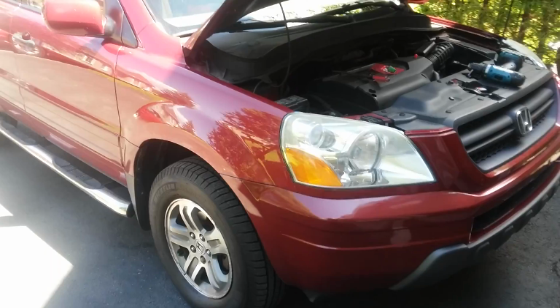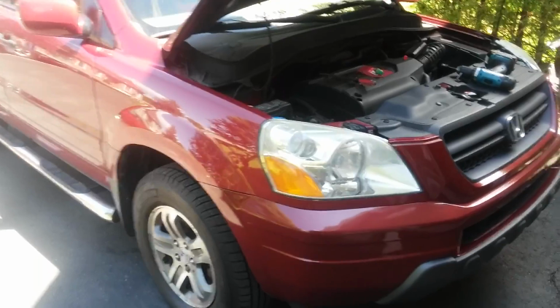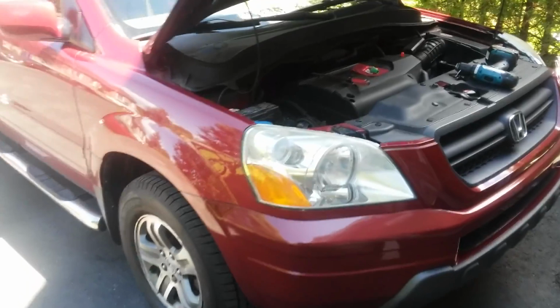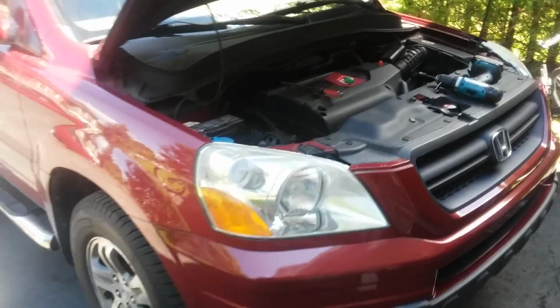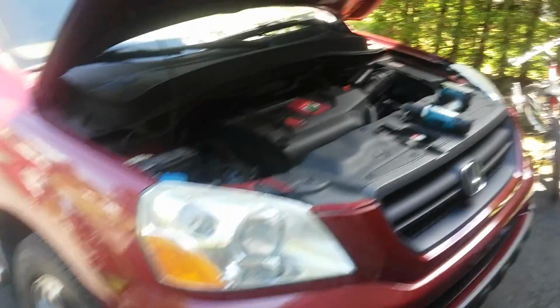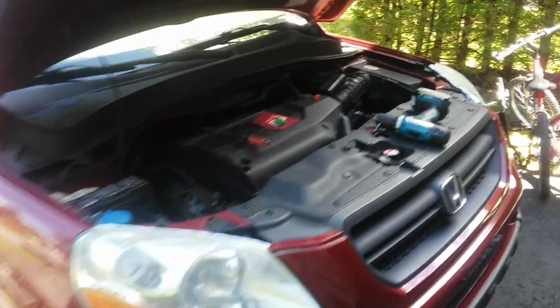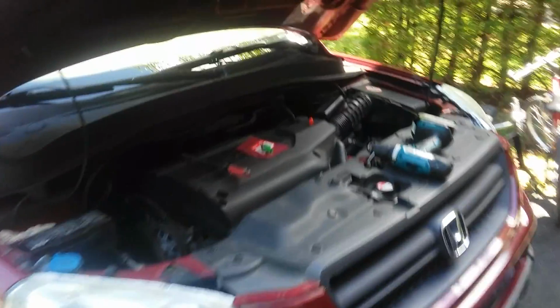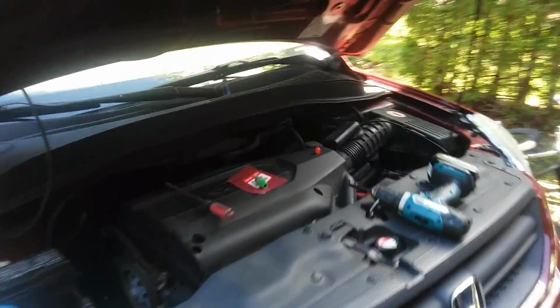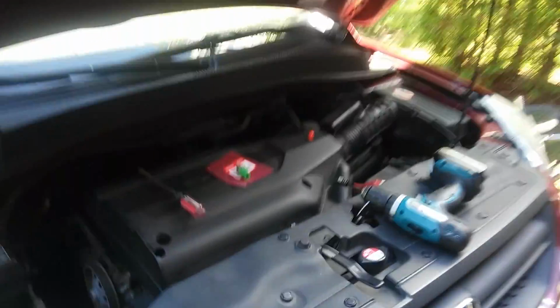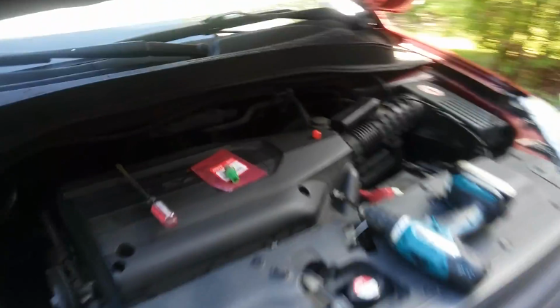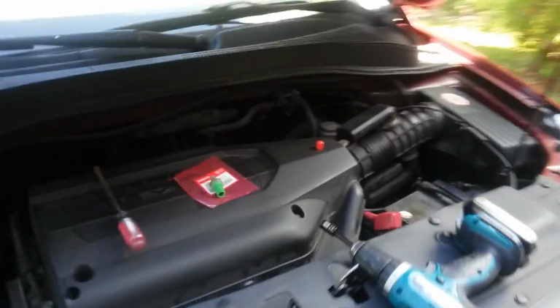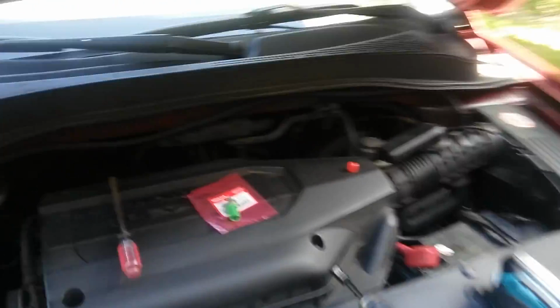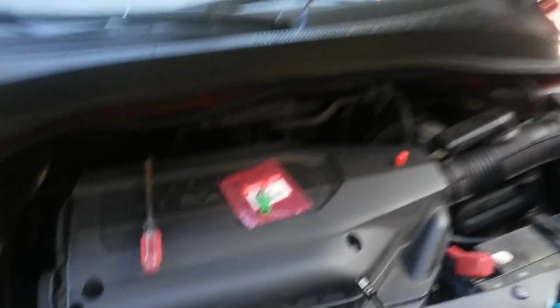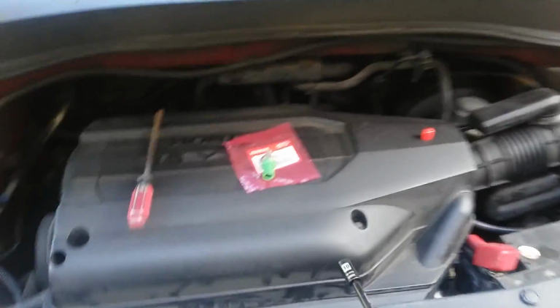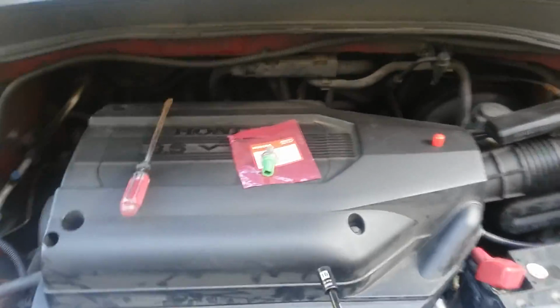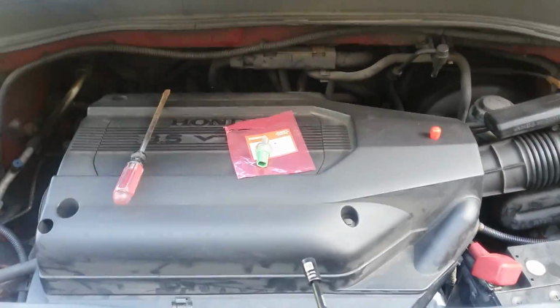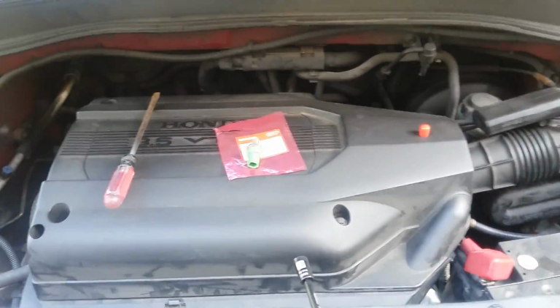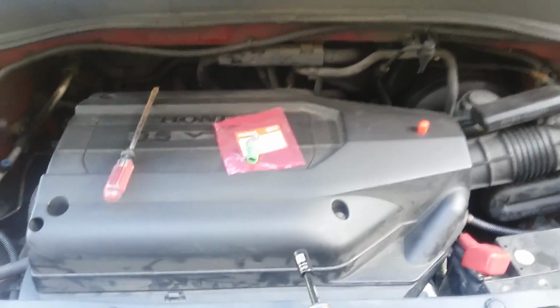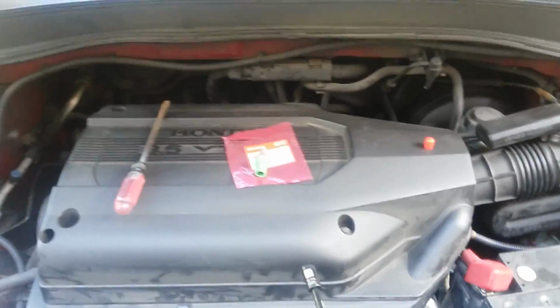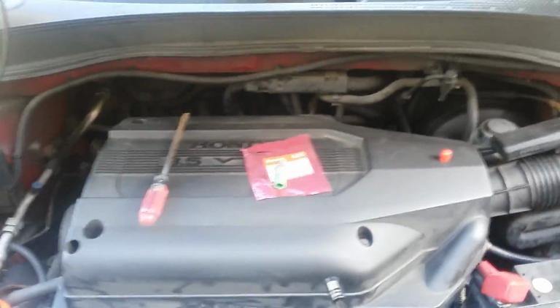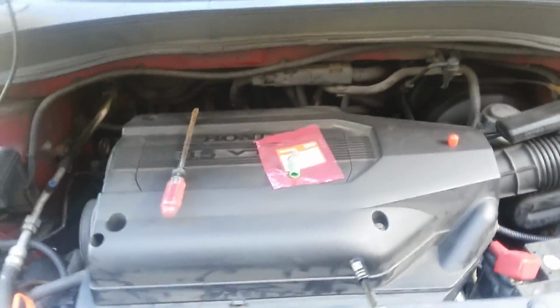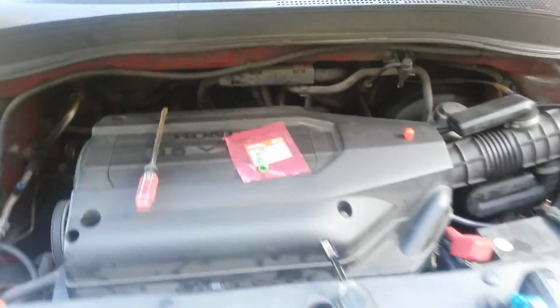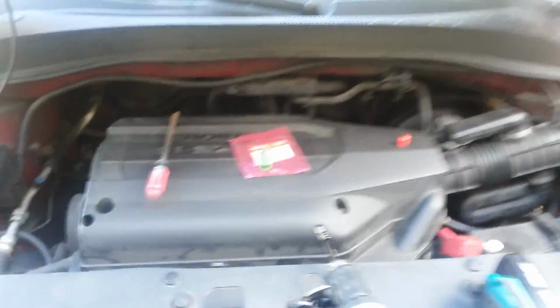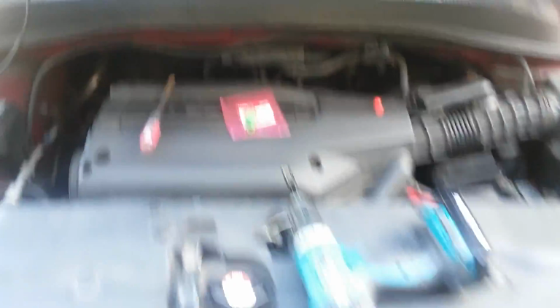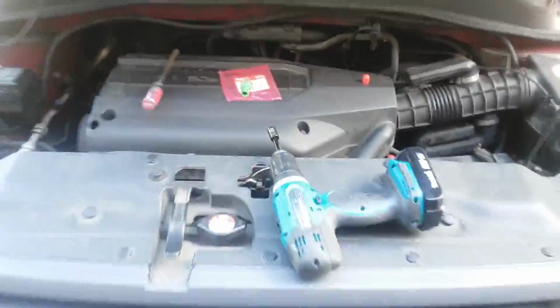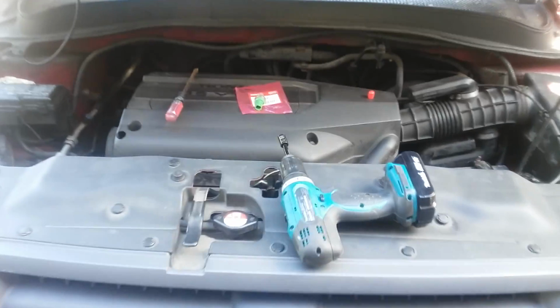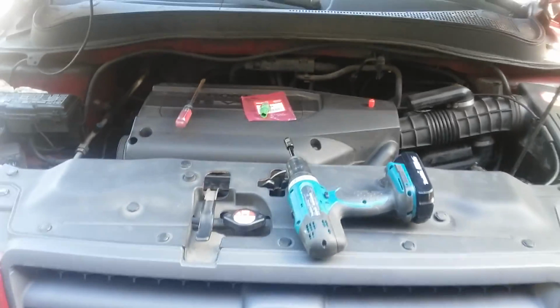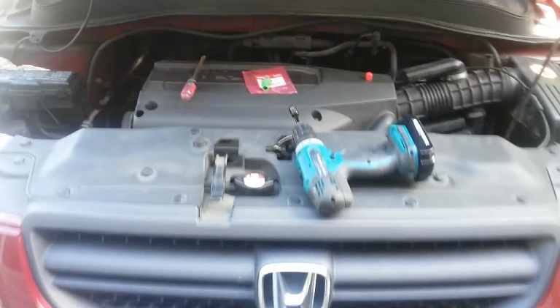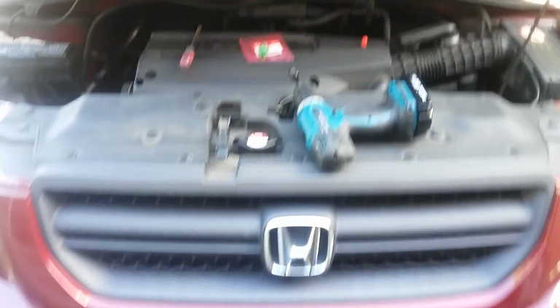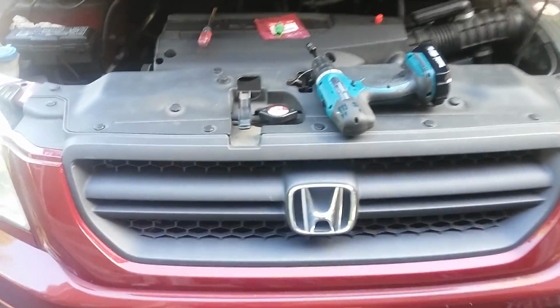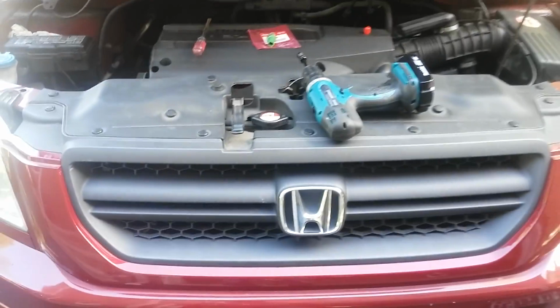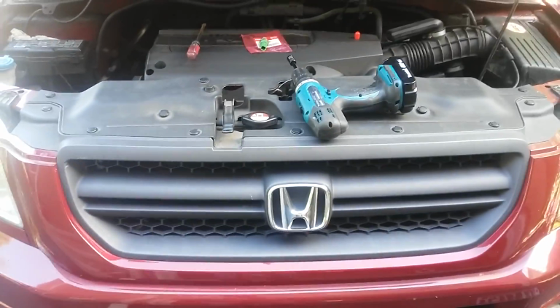Welcome back, it's Wise Wonky here. I will show you how to replace the detonation knock sensor in a Honda.